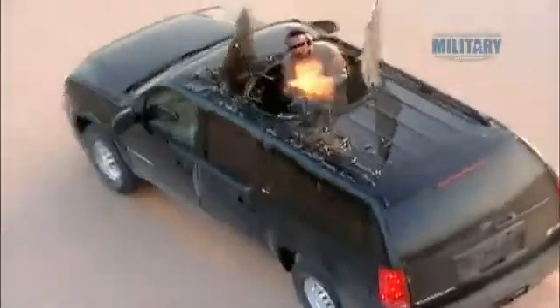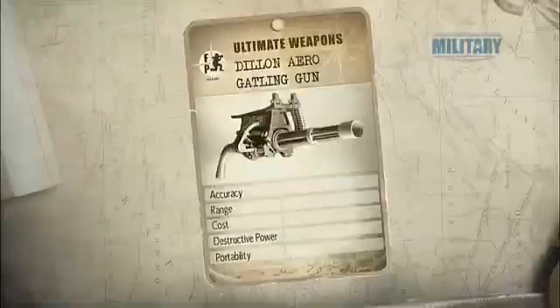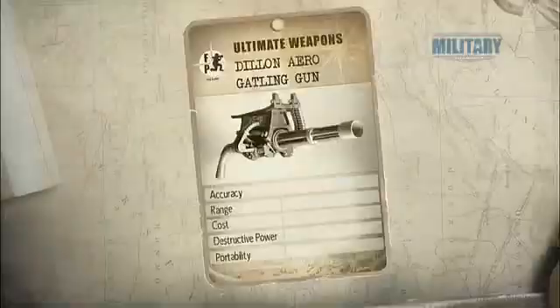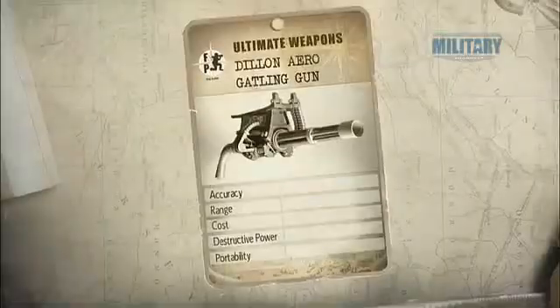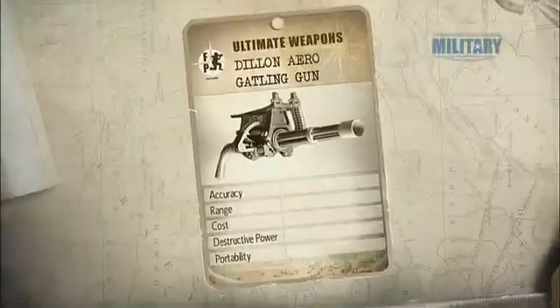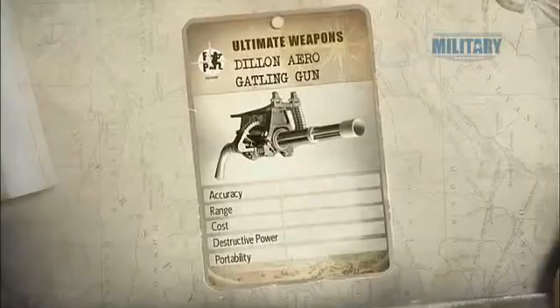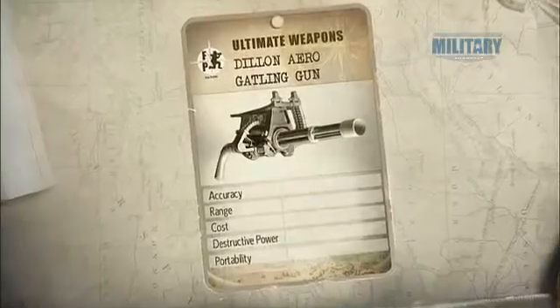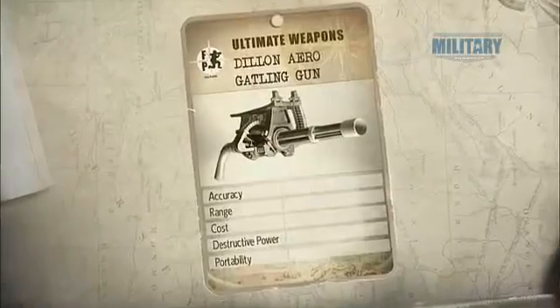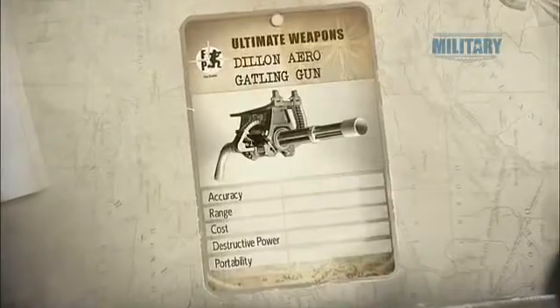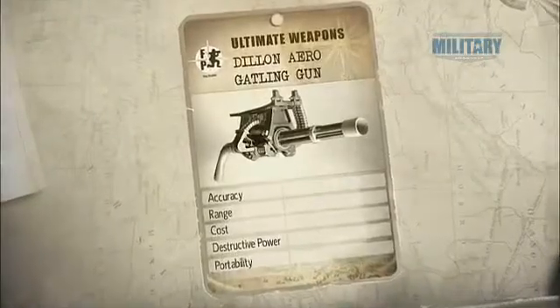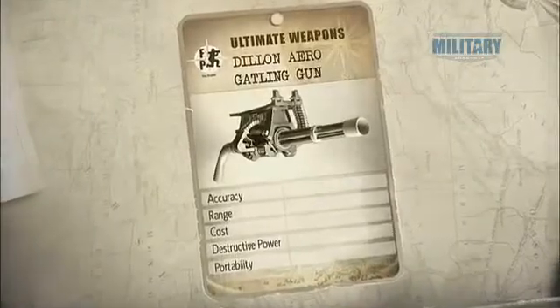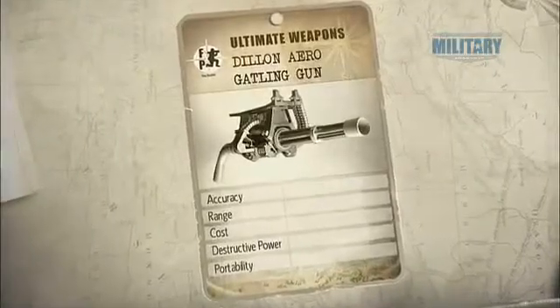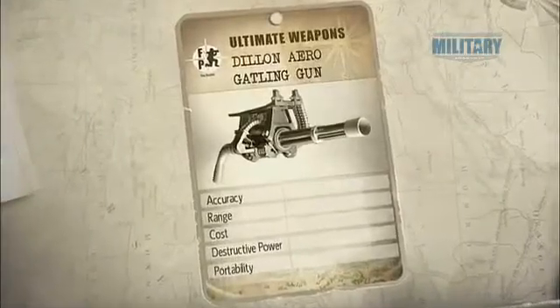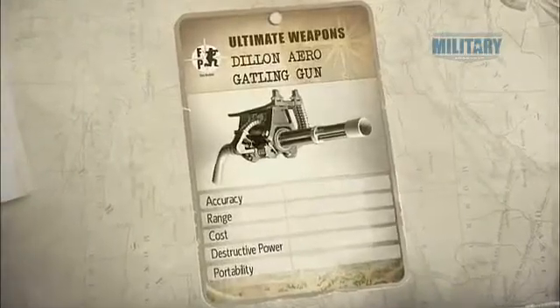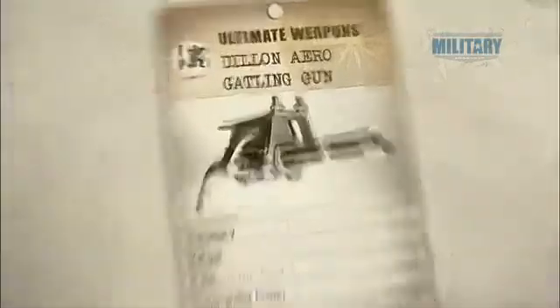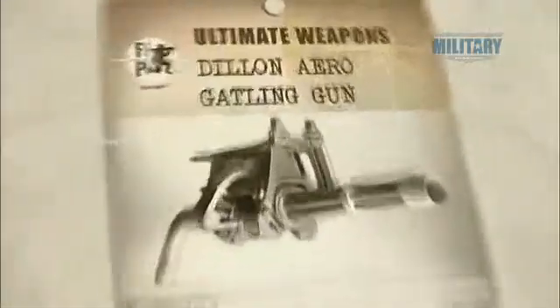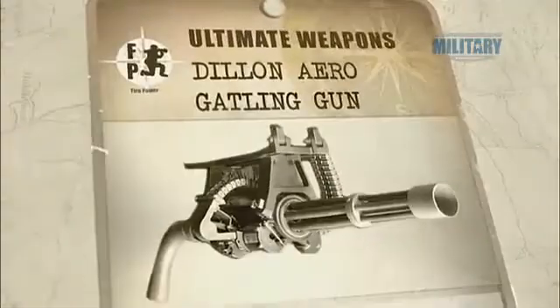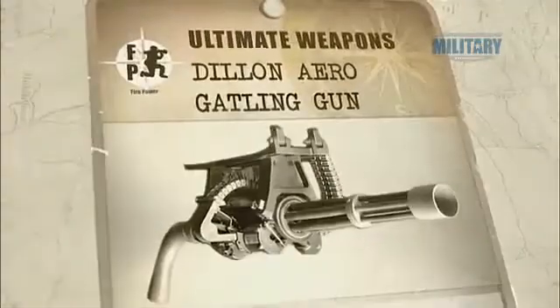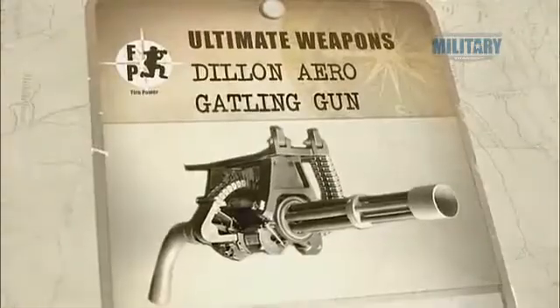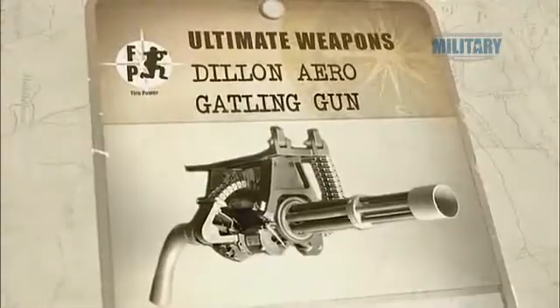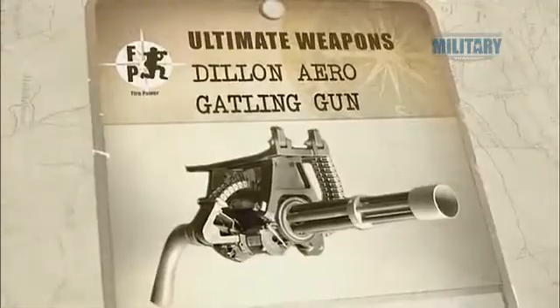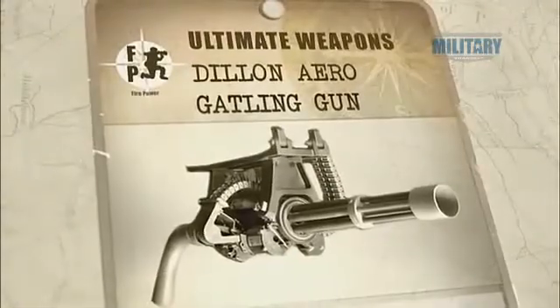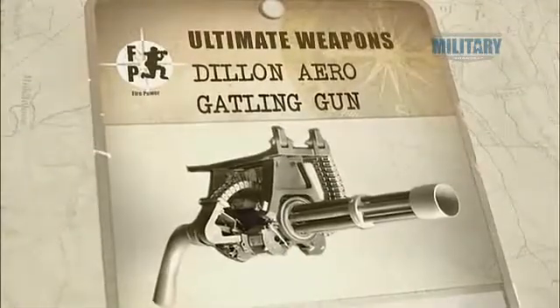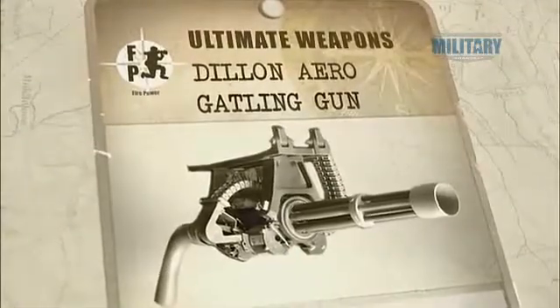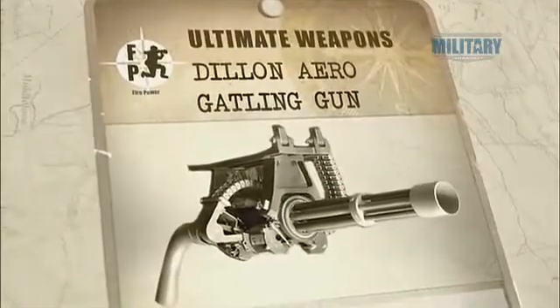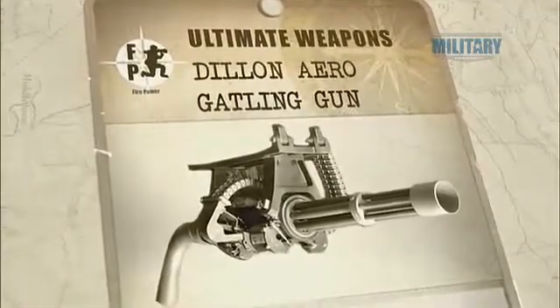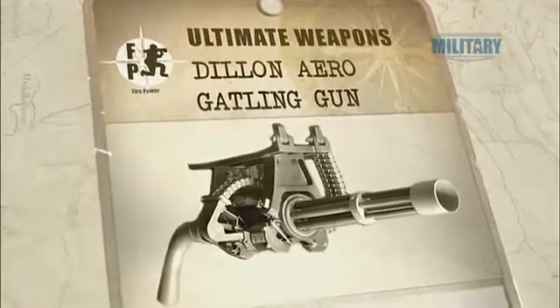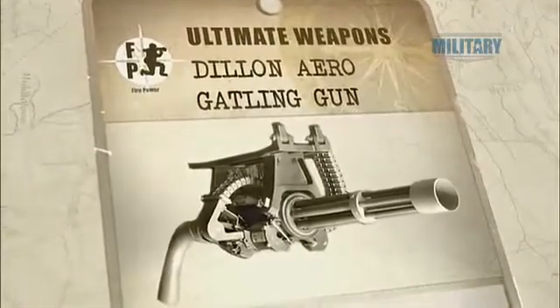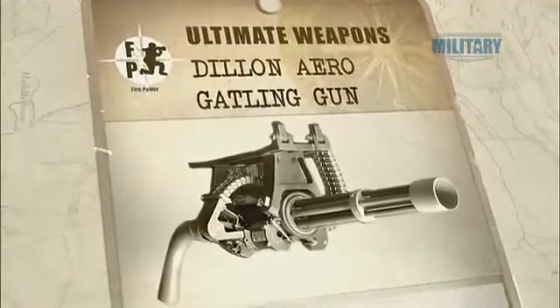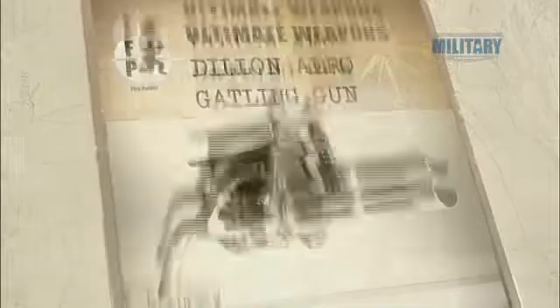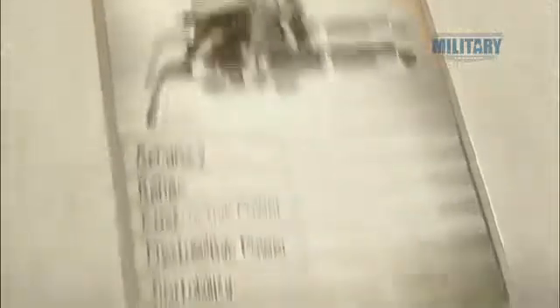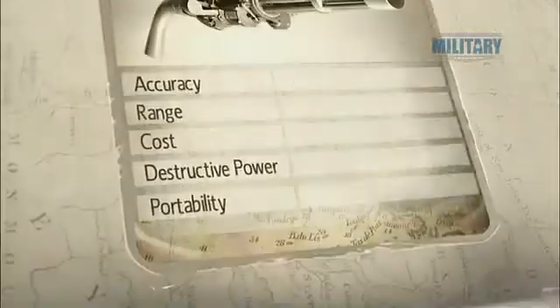Although the Dillon Arrow Gatling gun is usually vehicle-mounted, carrying it is a two-man job.